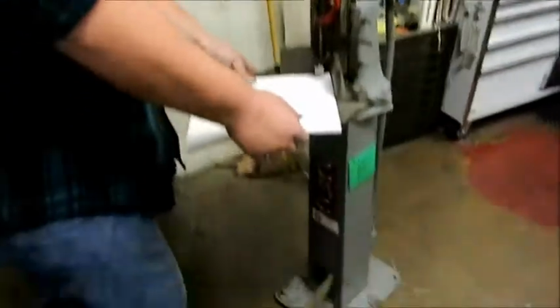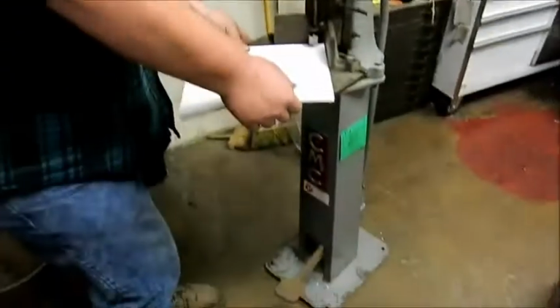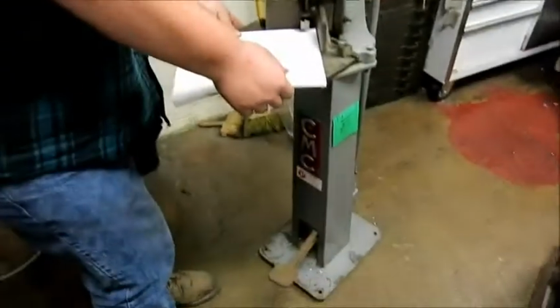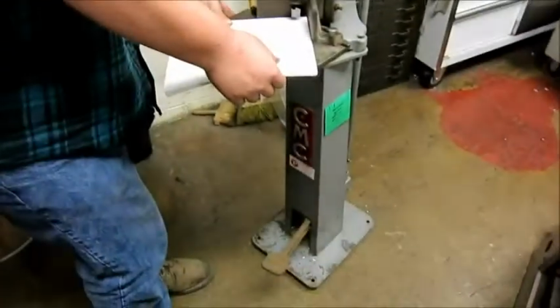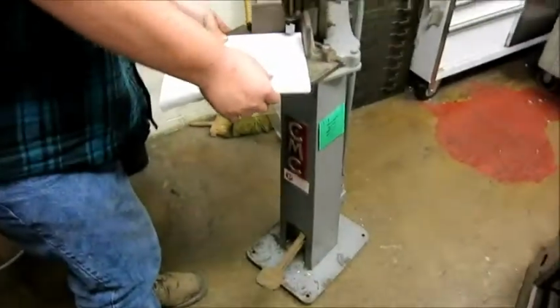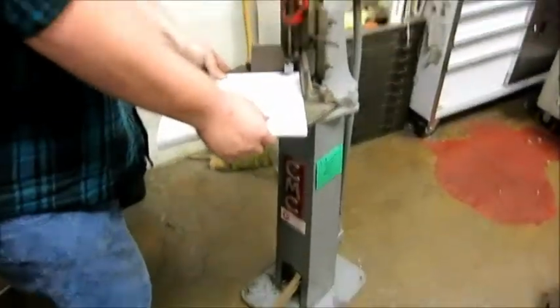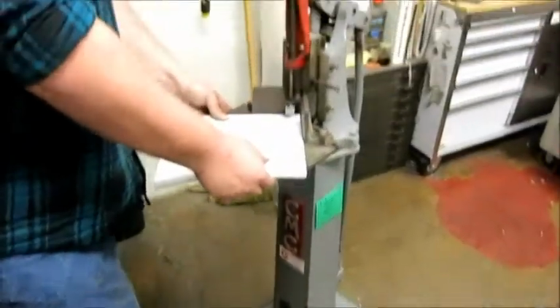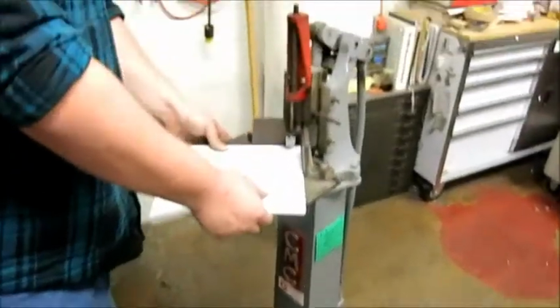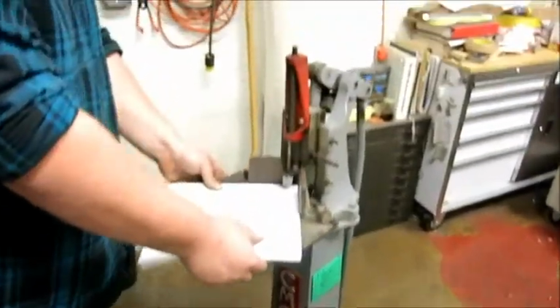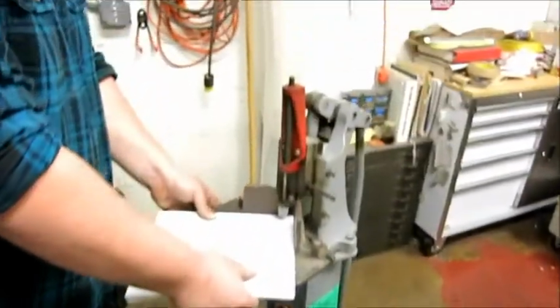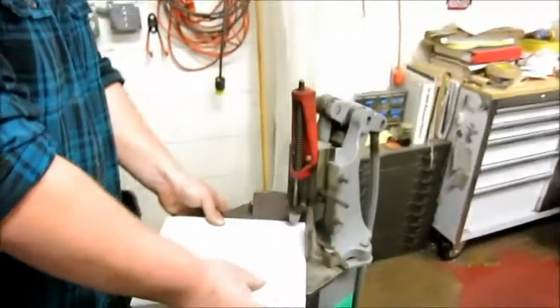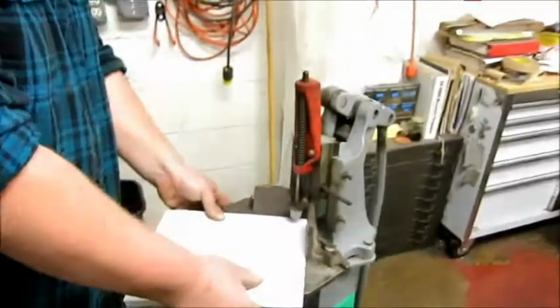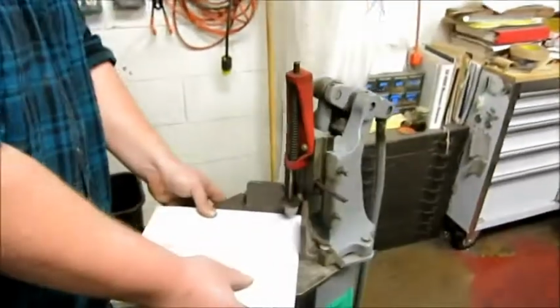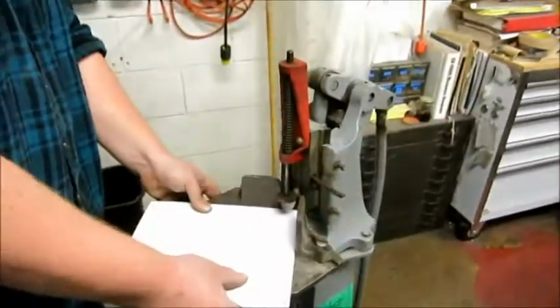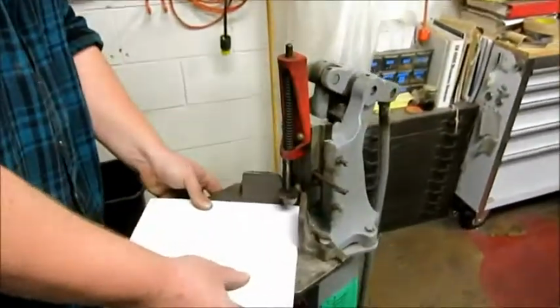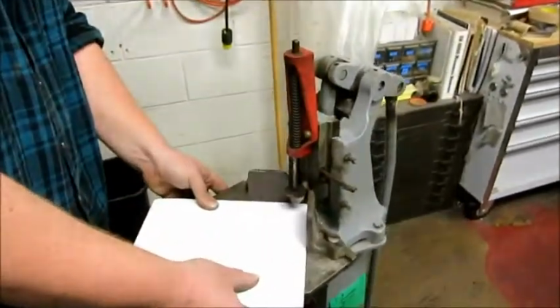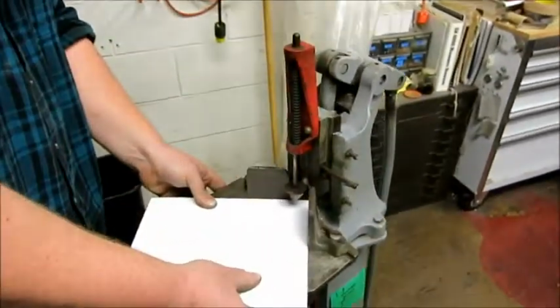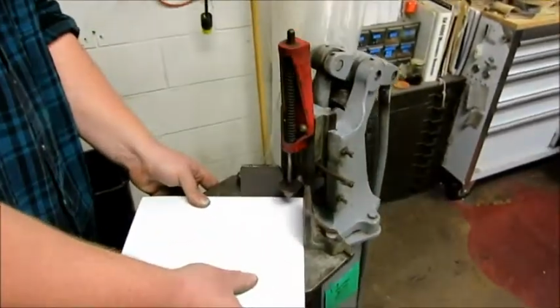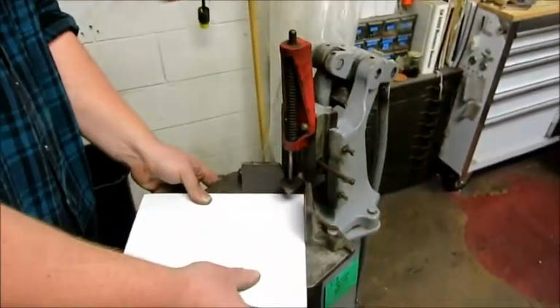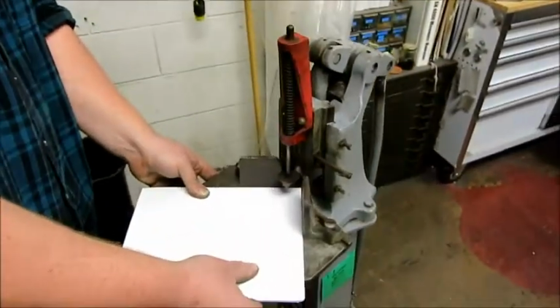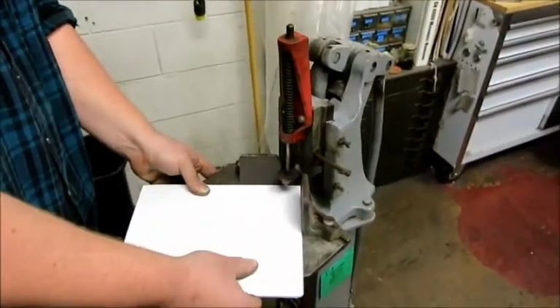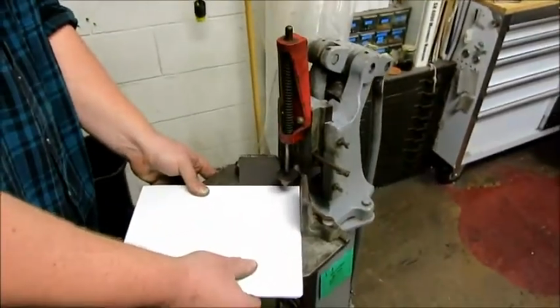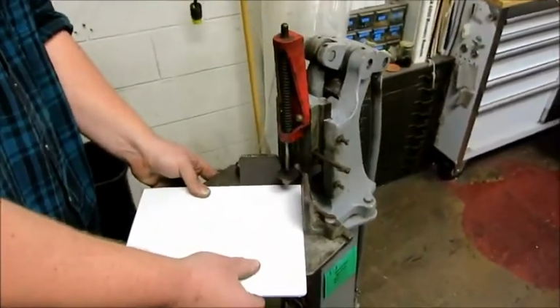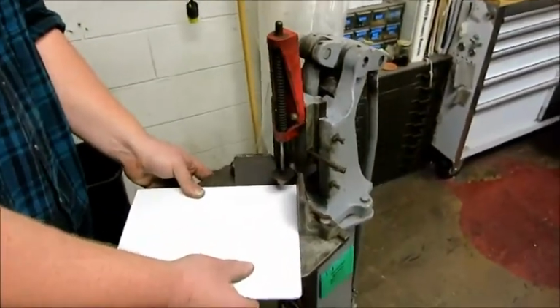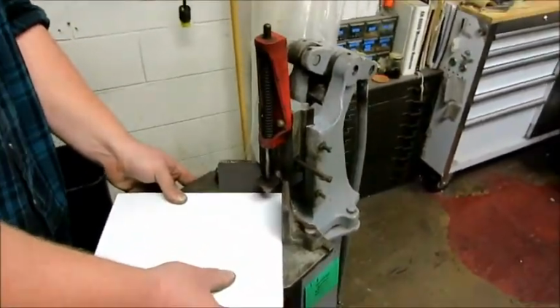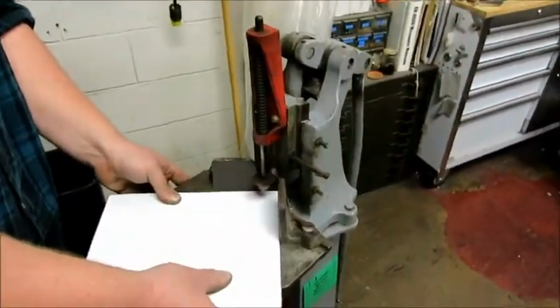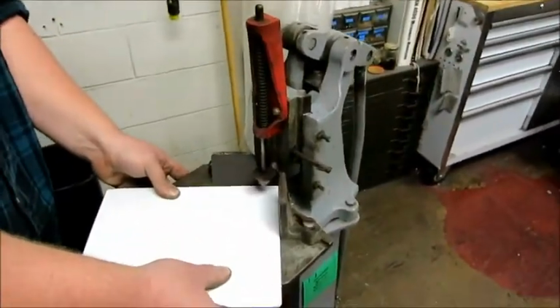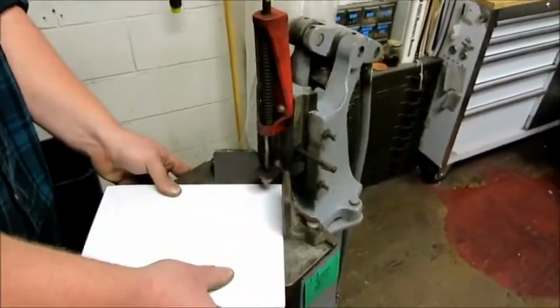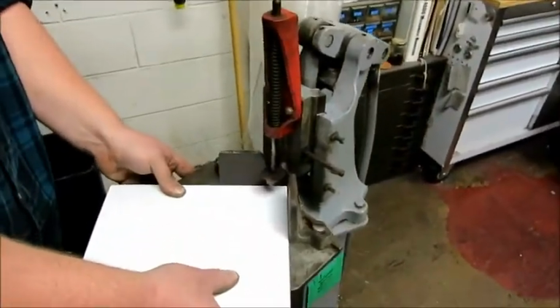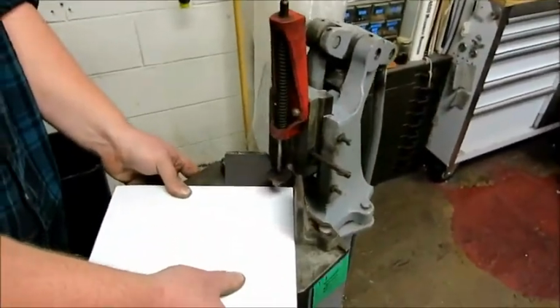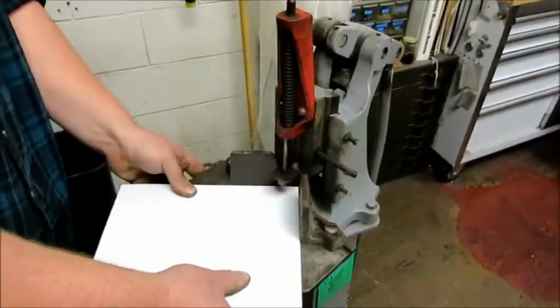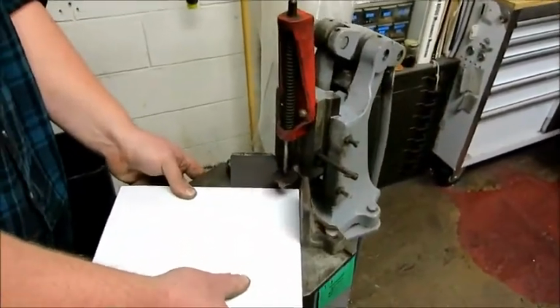Everything's functional on it. We'll show you some testing, but the cuts will probably be a little rough because of the blade being dull.